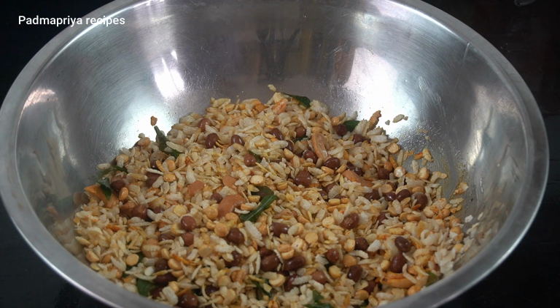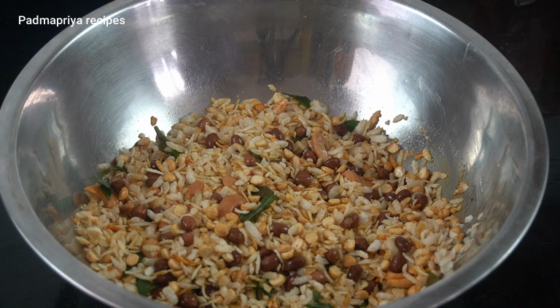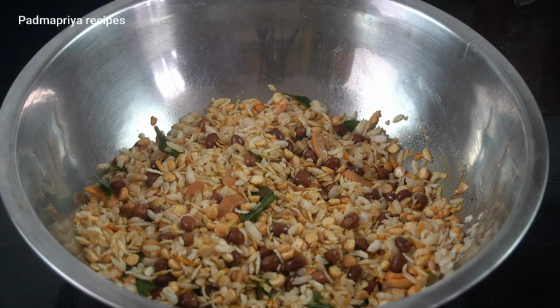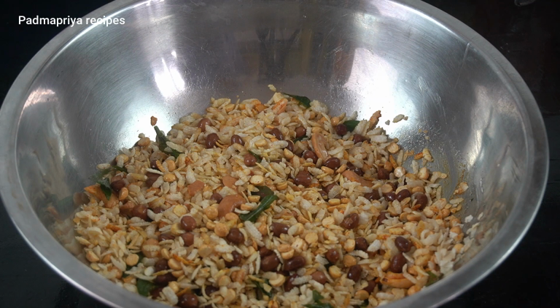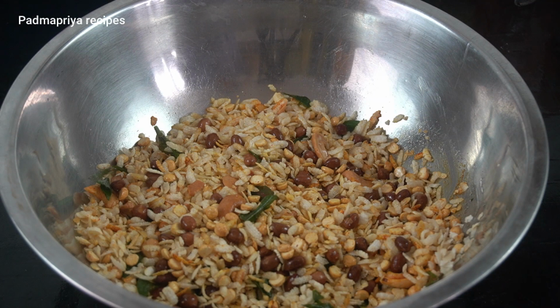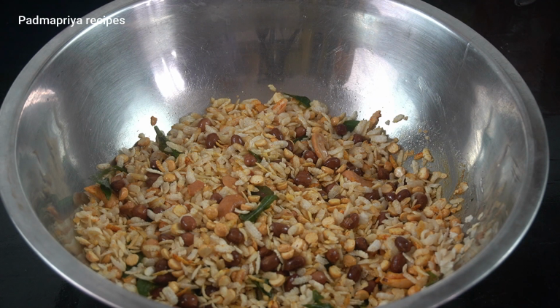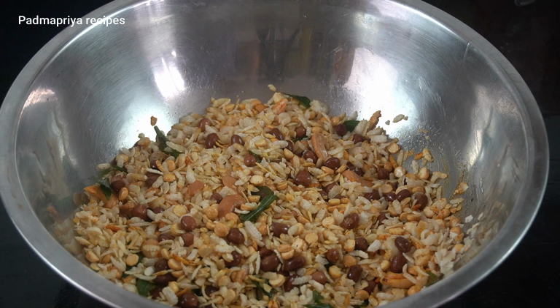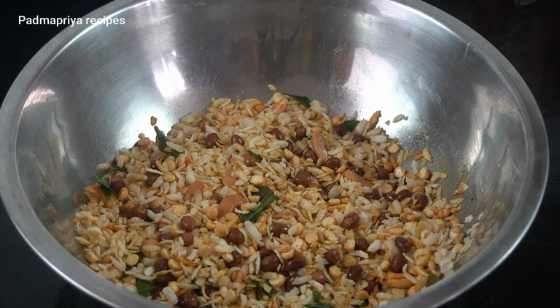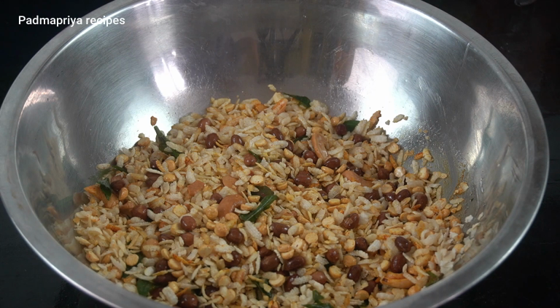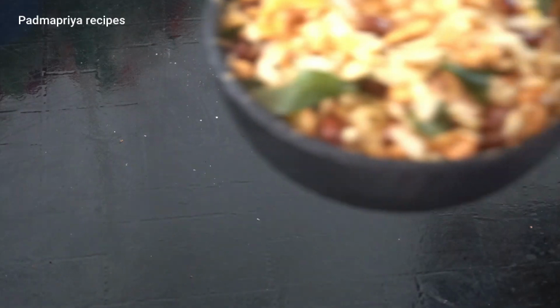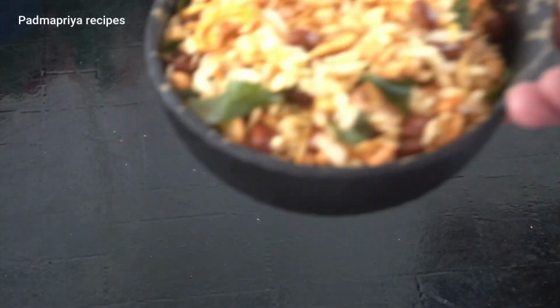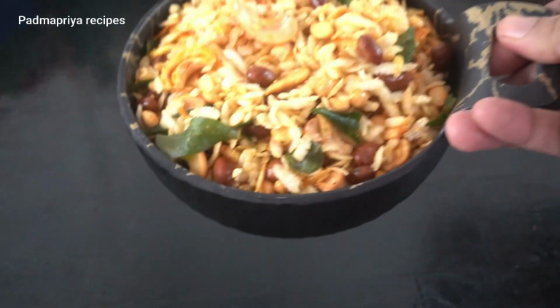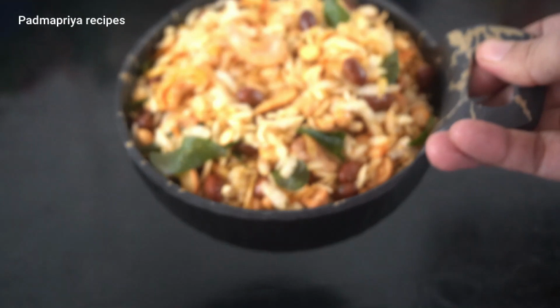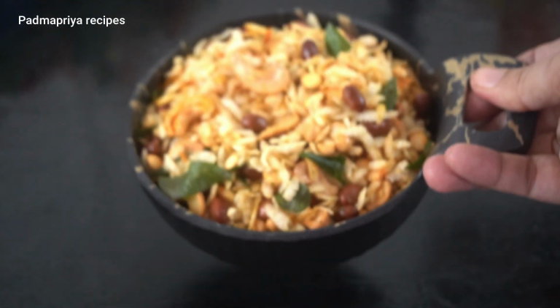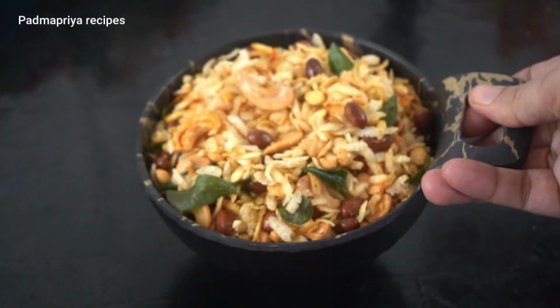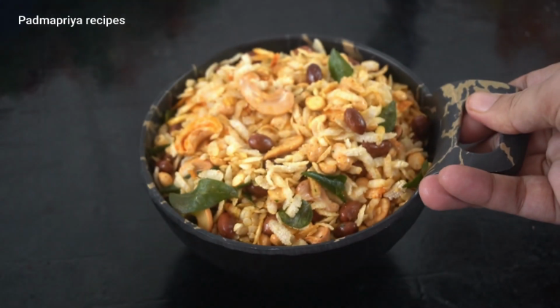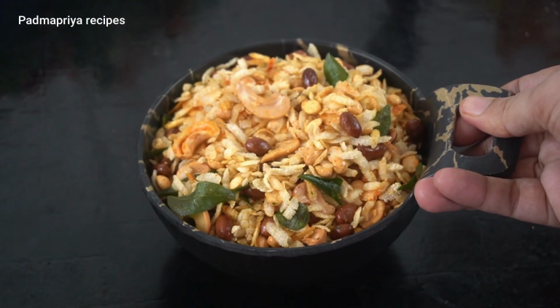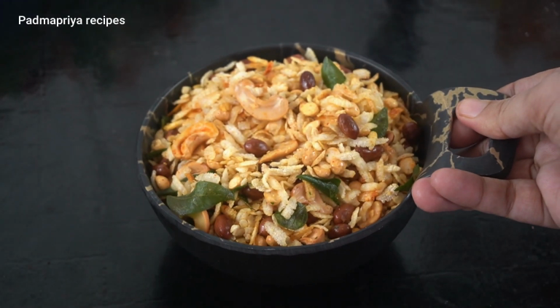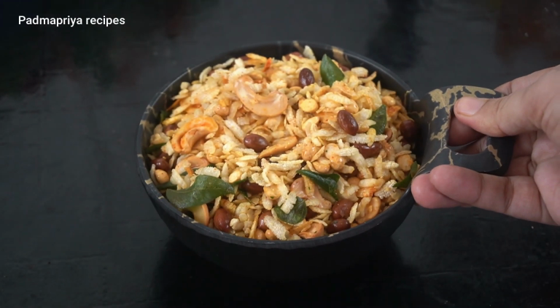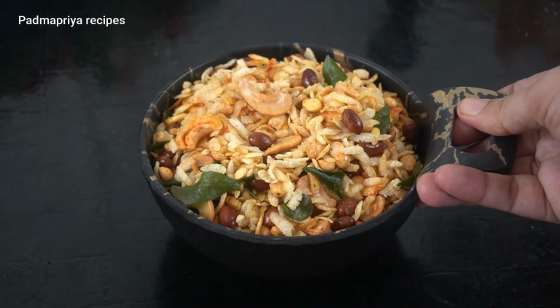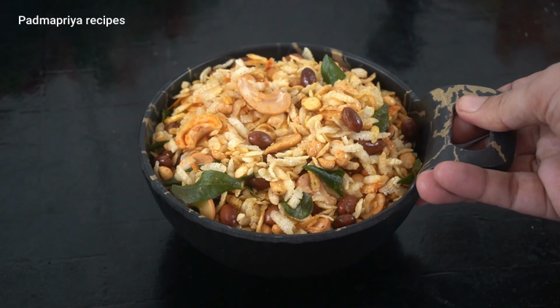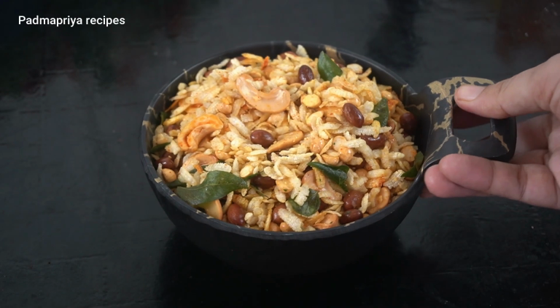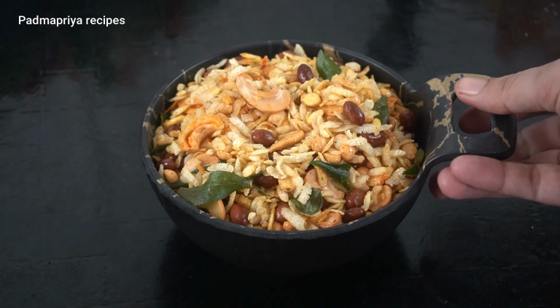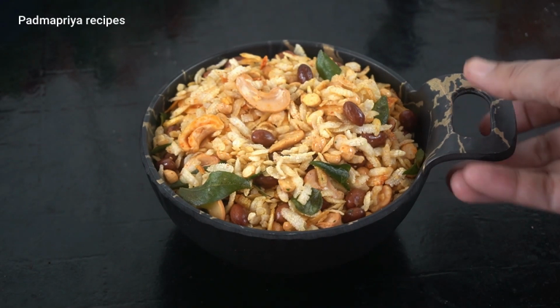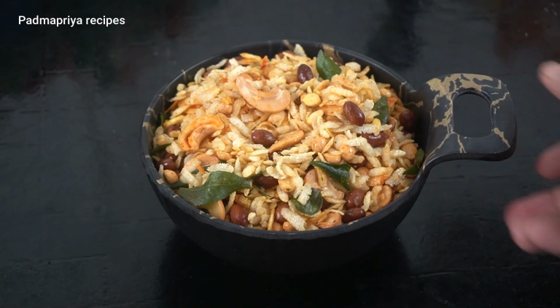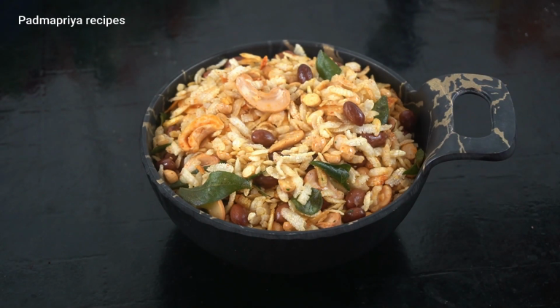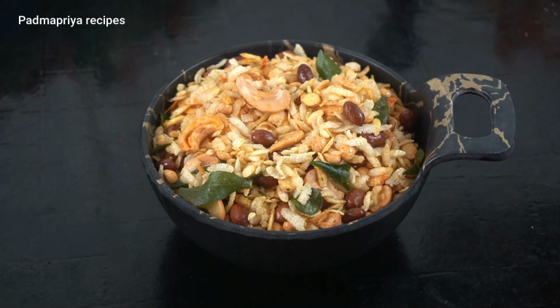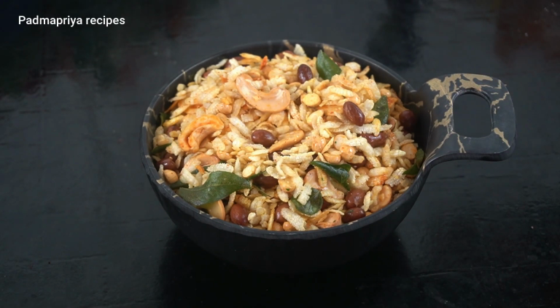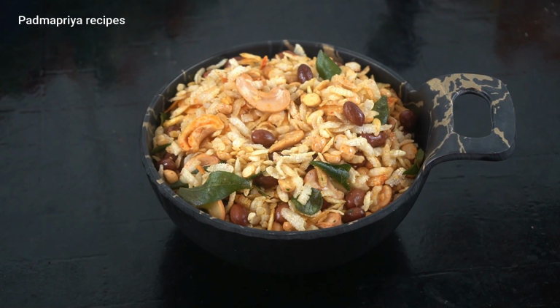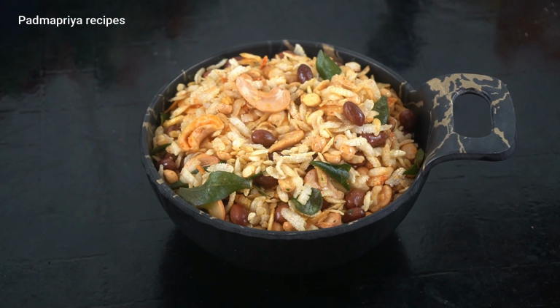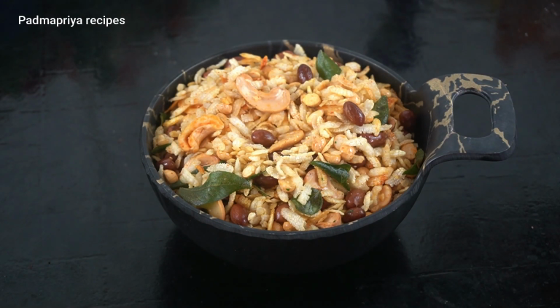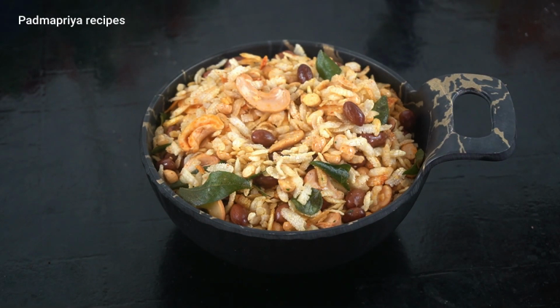You can try this recipe. Please share this video with your friends. Thanks for watching. Thank you.